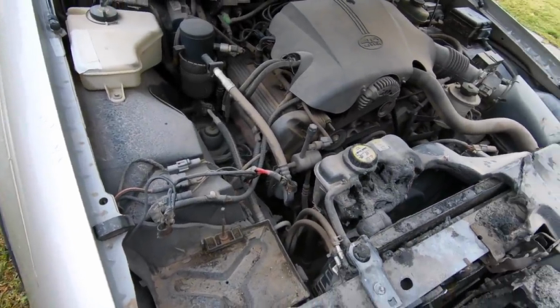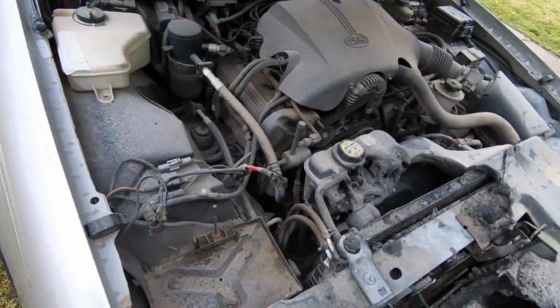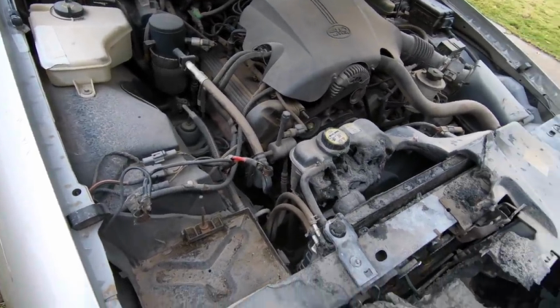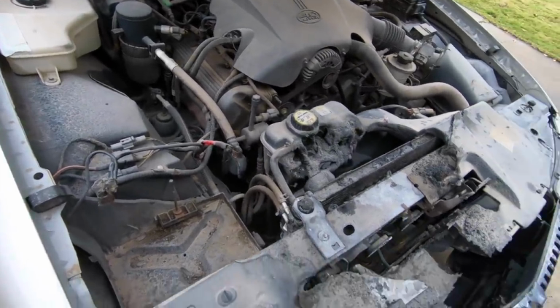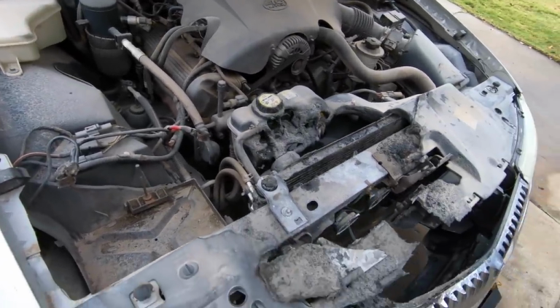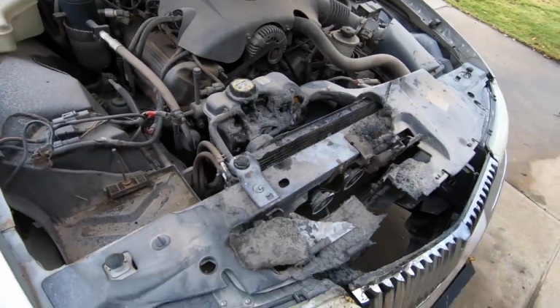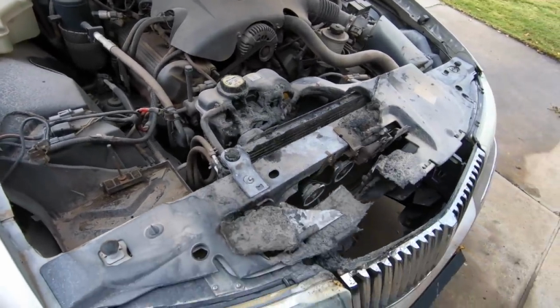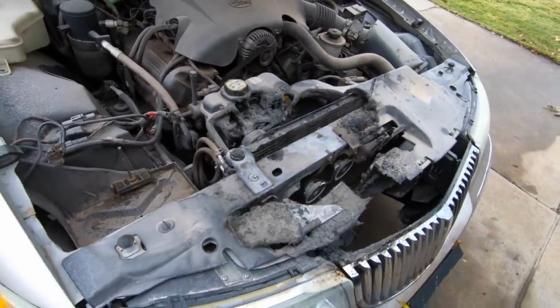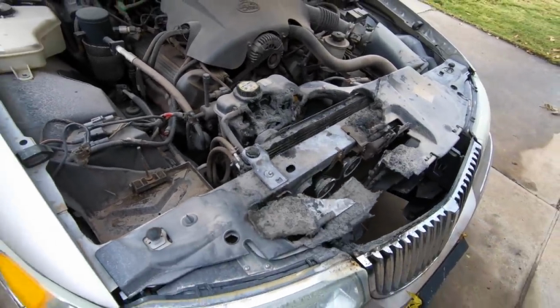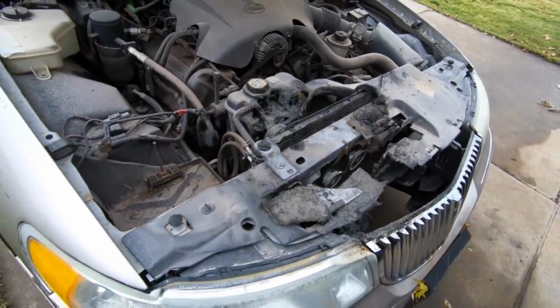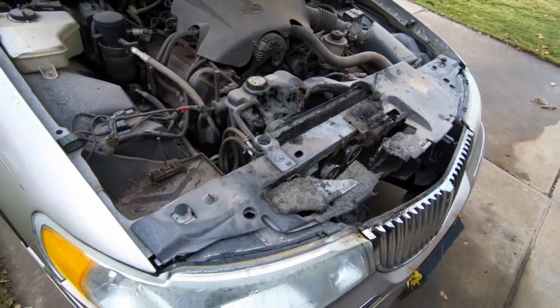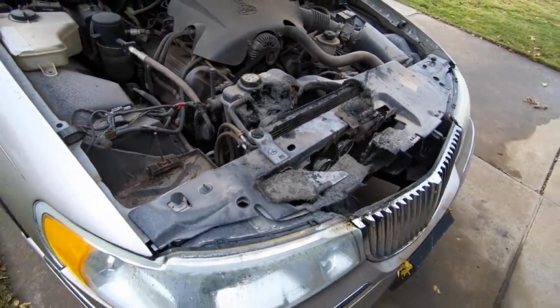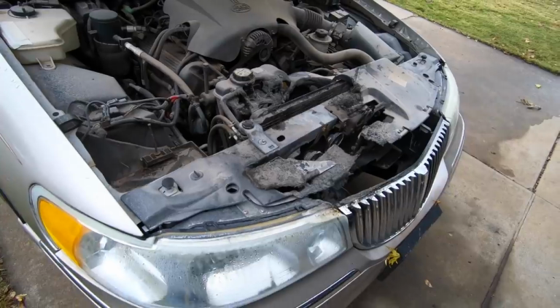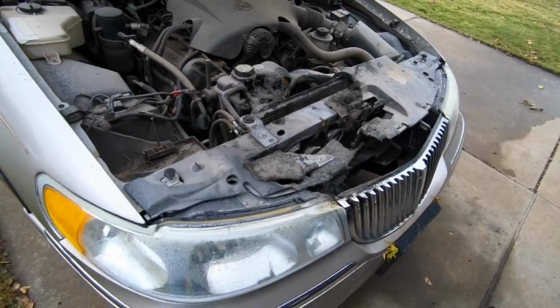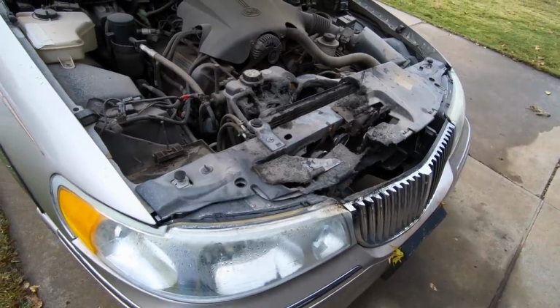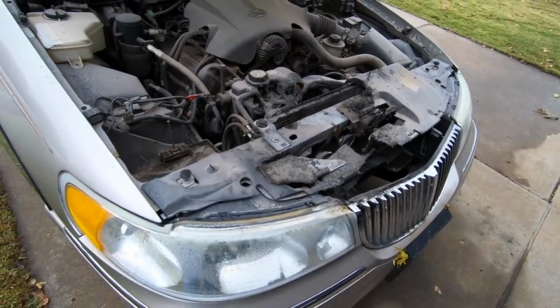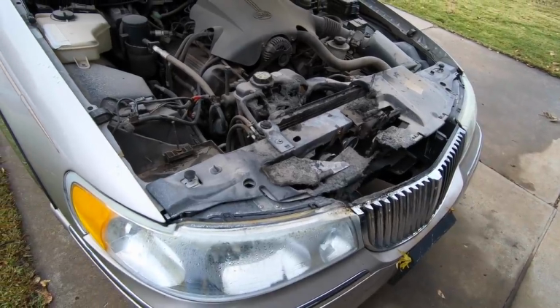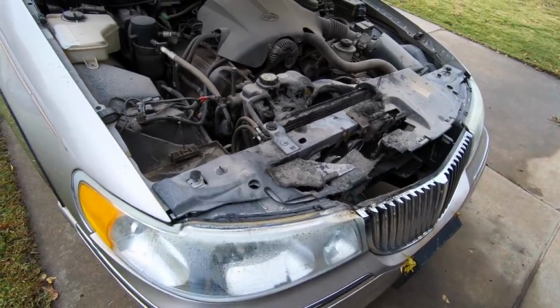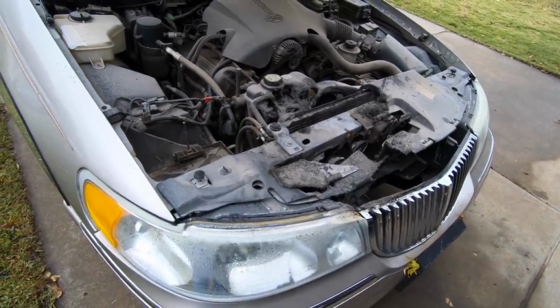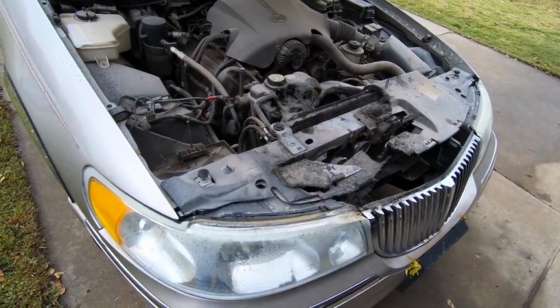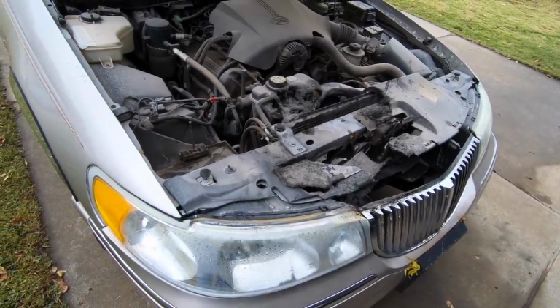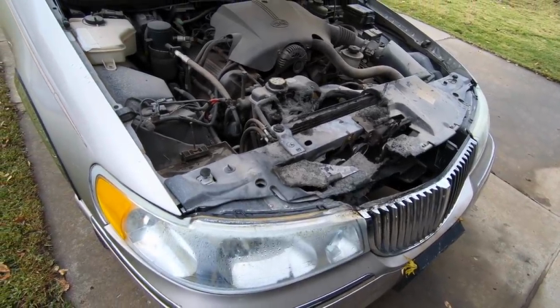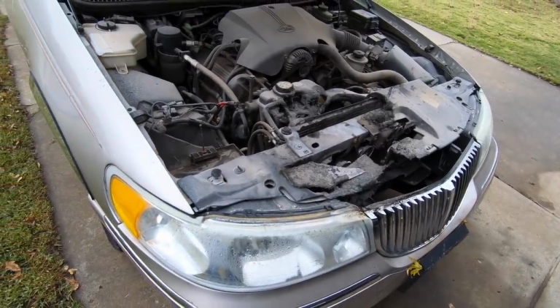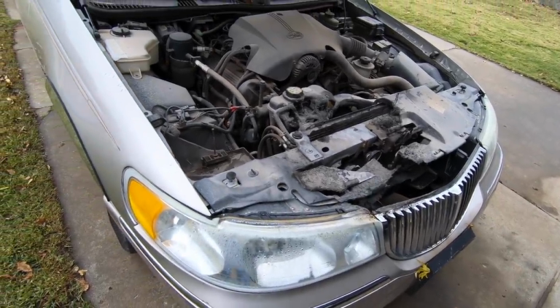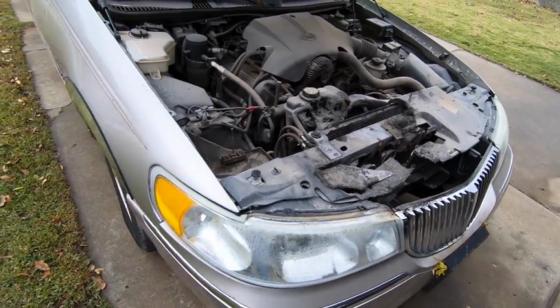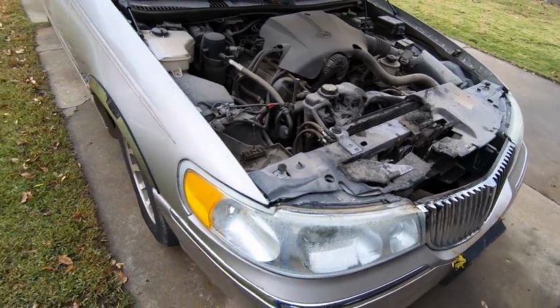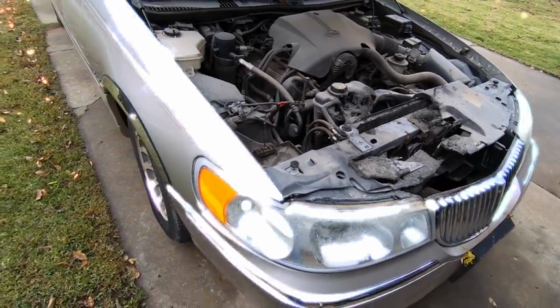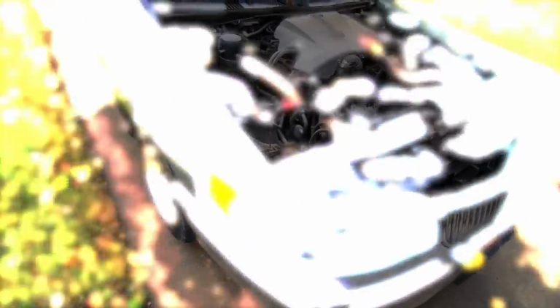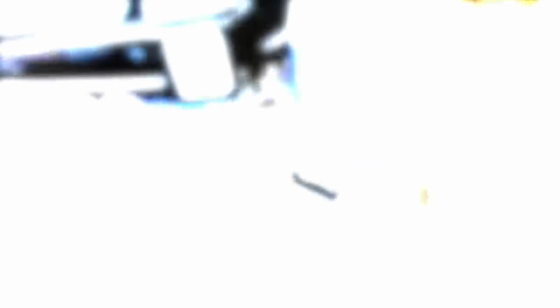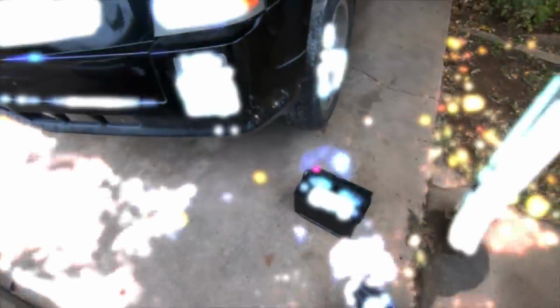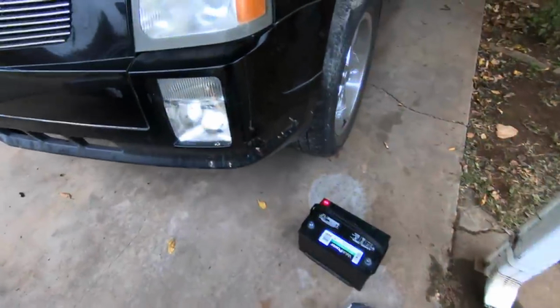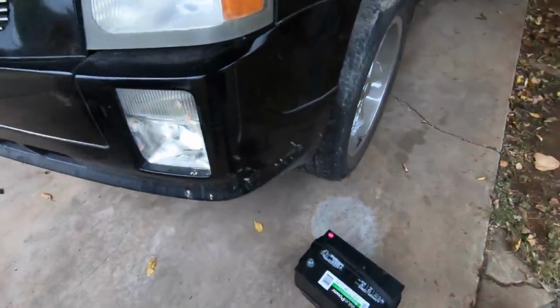We went out and picked up a battery from Walmart — $49.99, guys. $49.99 for a battery, you can't beat that. Let's do the unthinkable: let's just plug it in and see if it runs. That's what you're waiting for anyway, right?